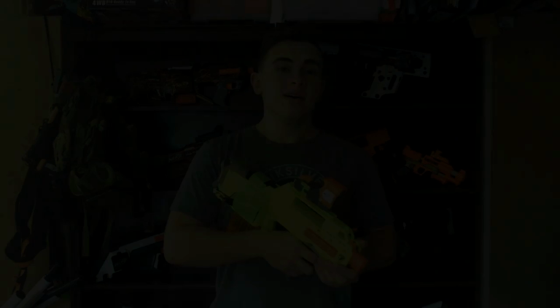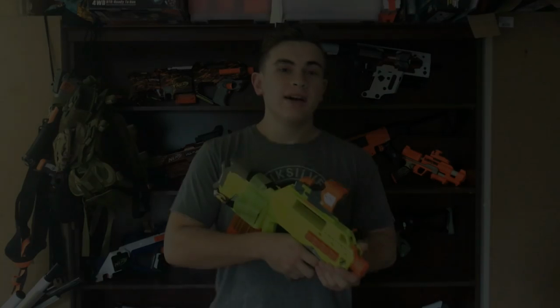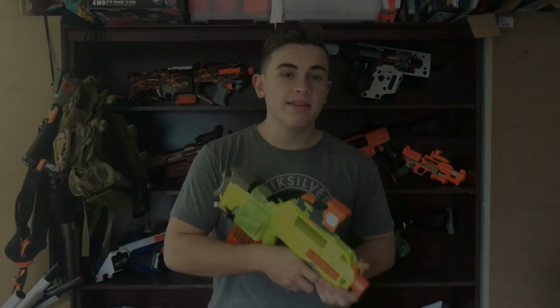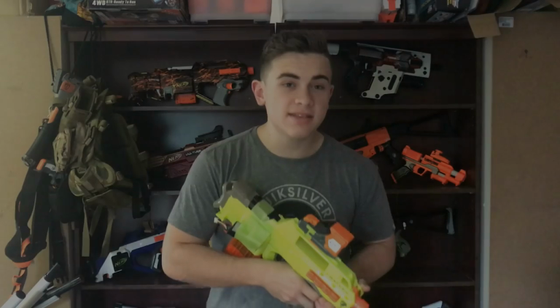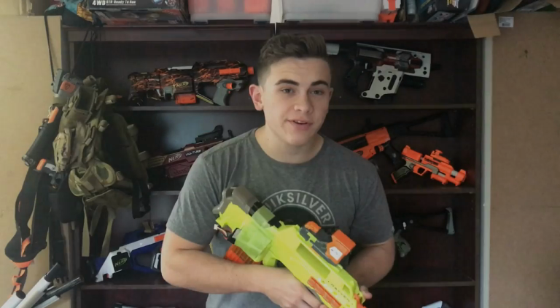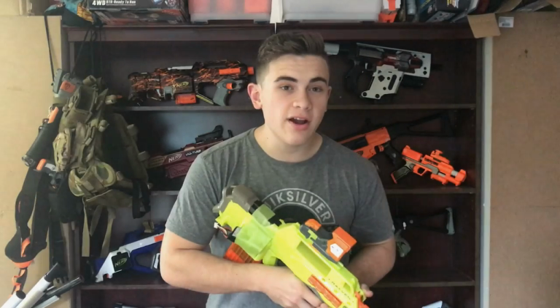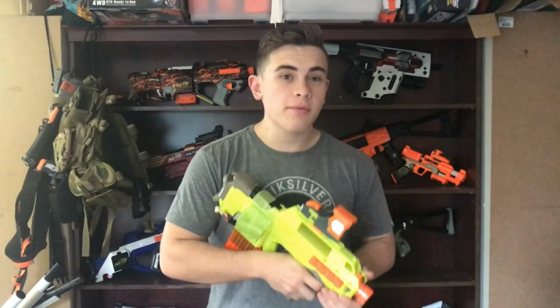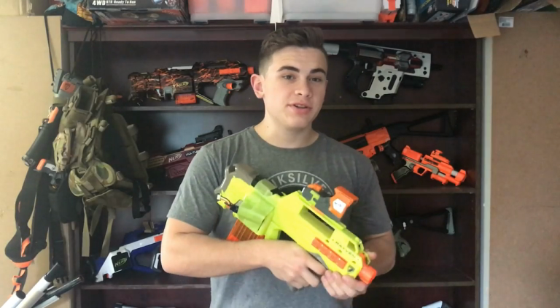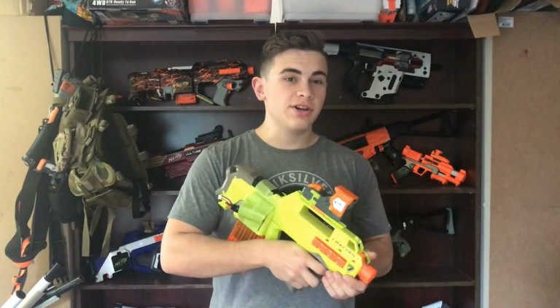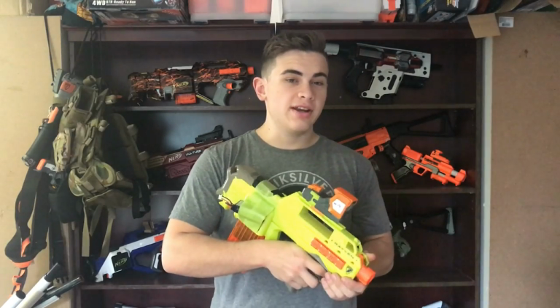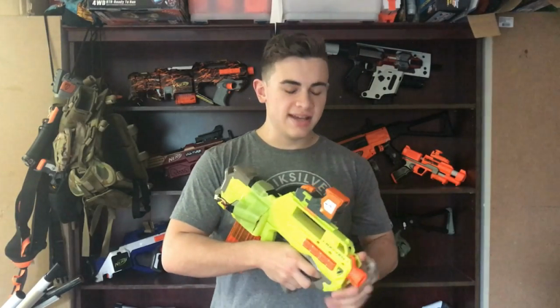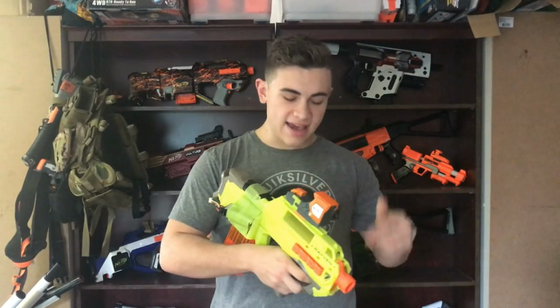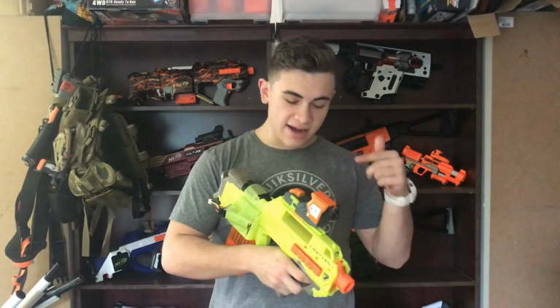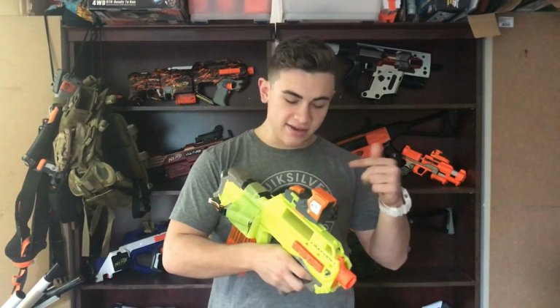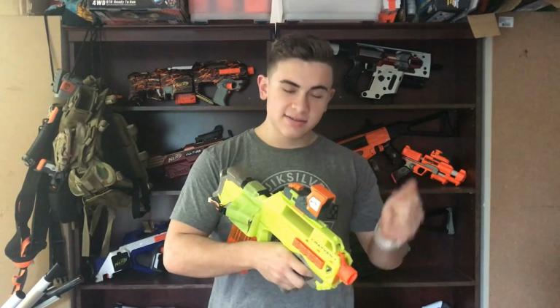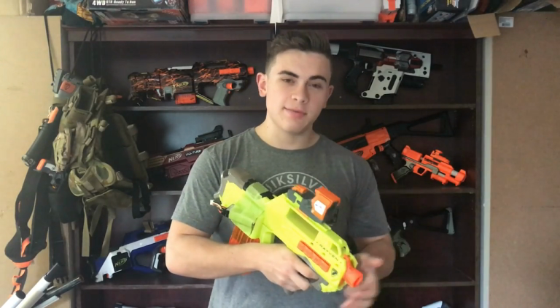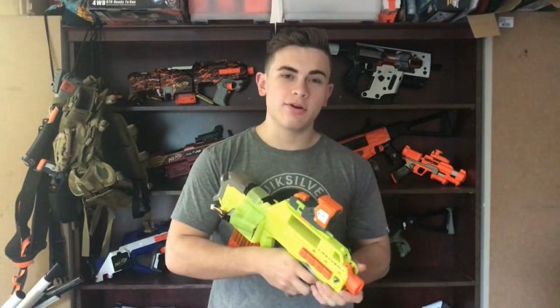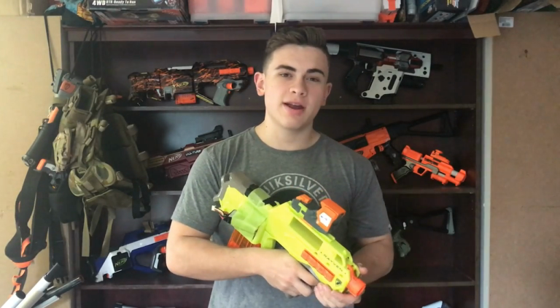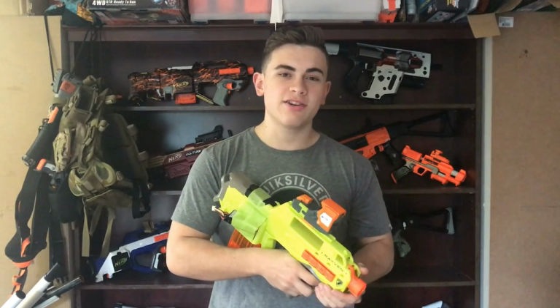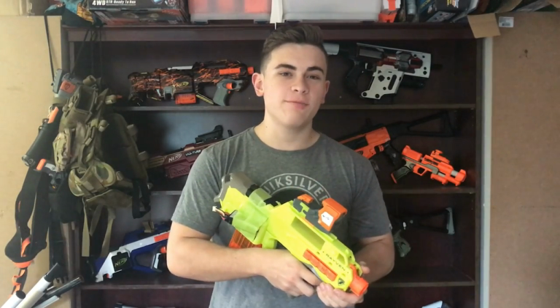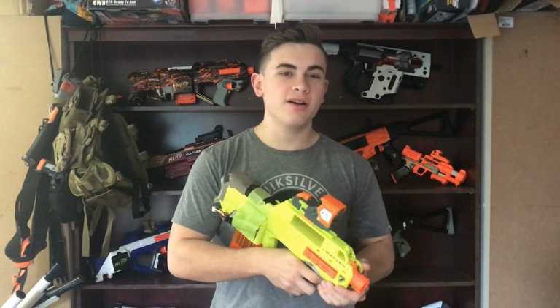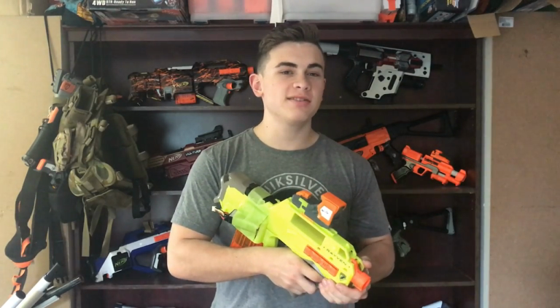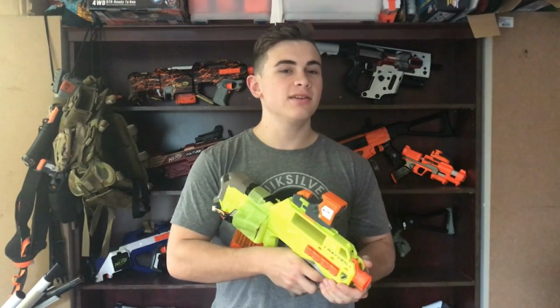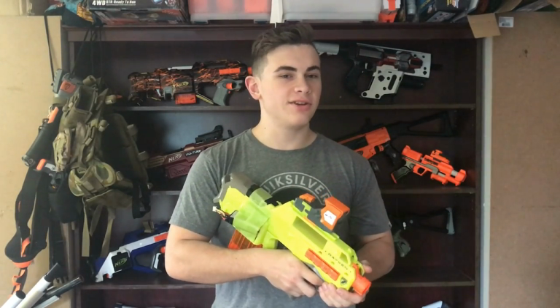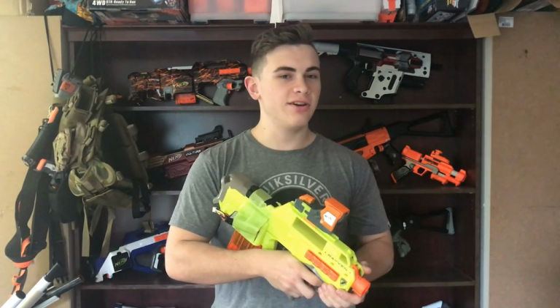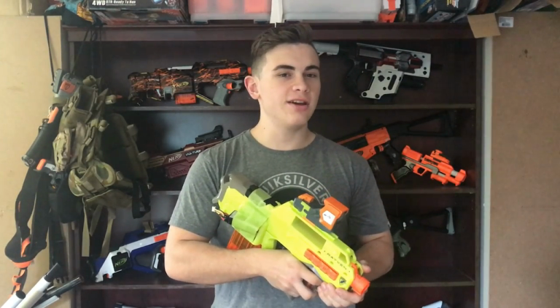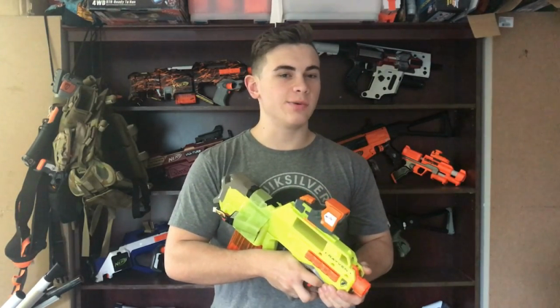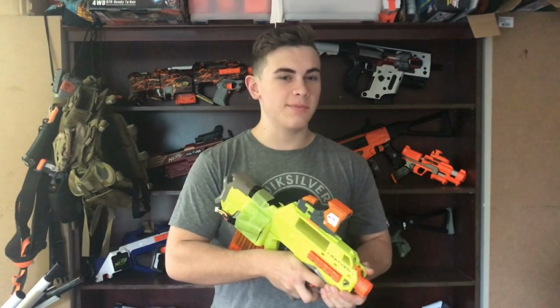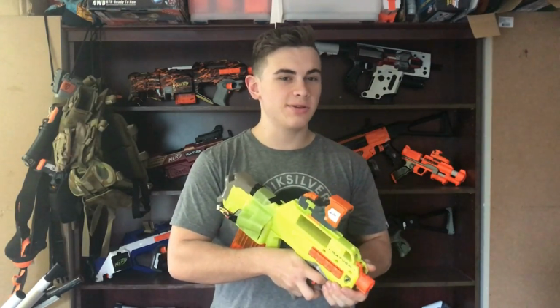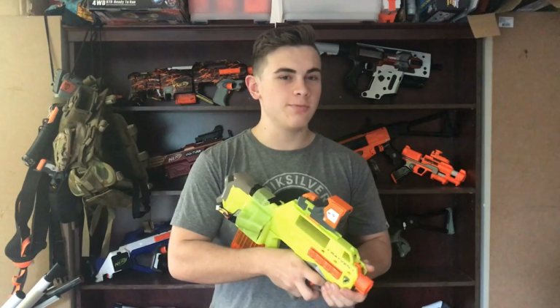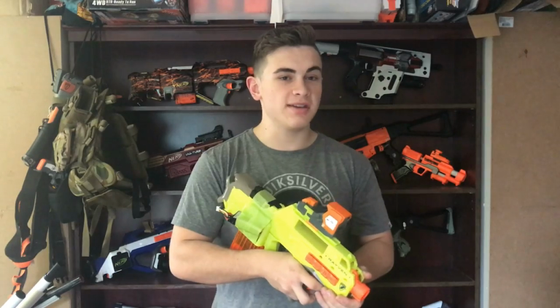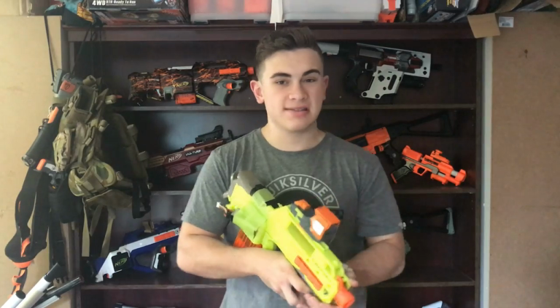In this video, I'm going to show you how to take any semi-automatic Nerf Blaster and turn it into an absolute beast.